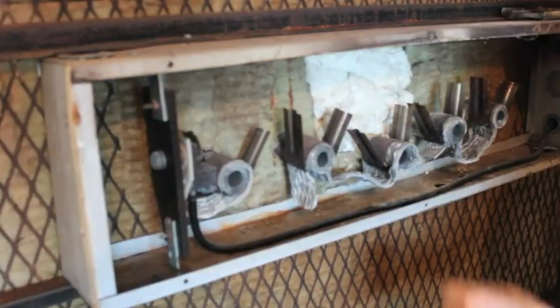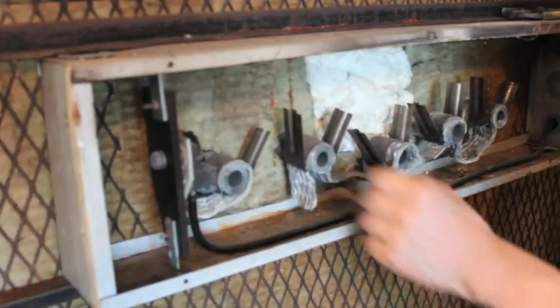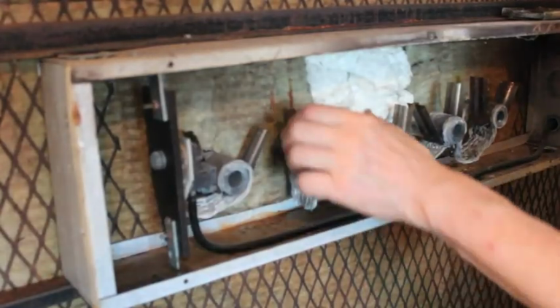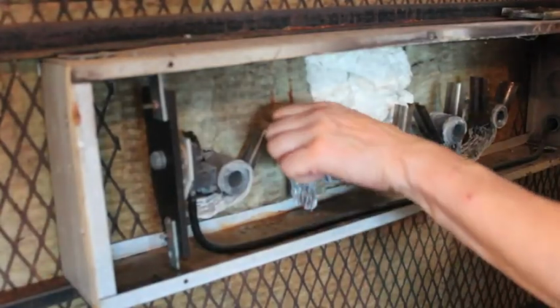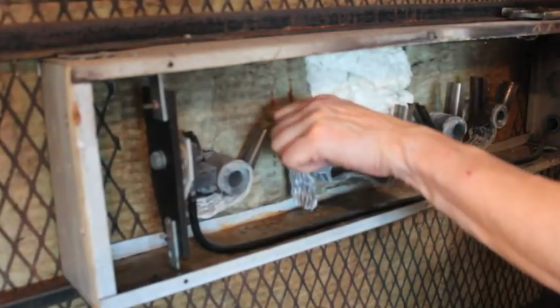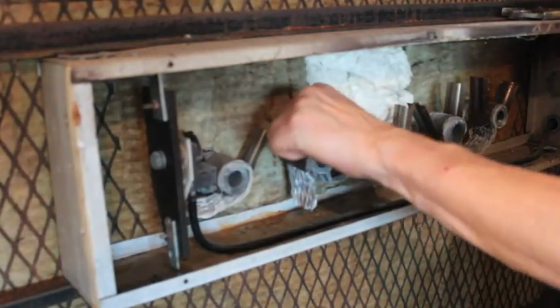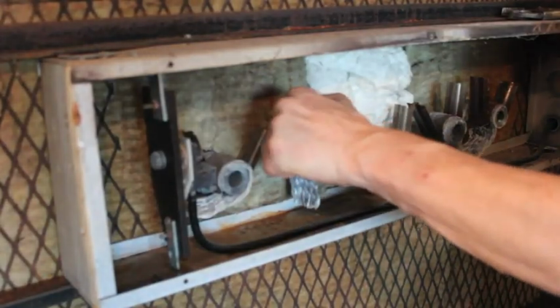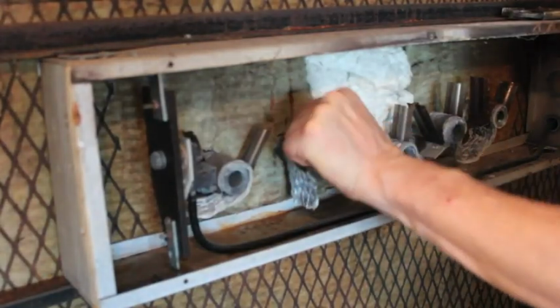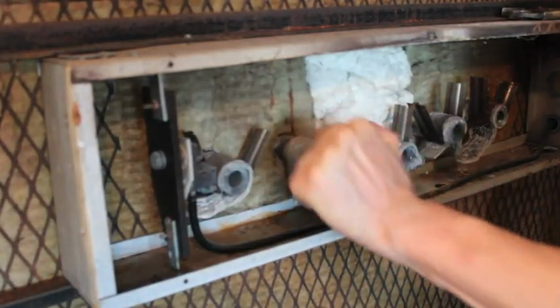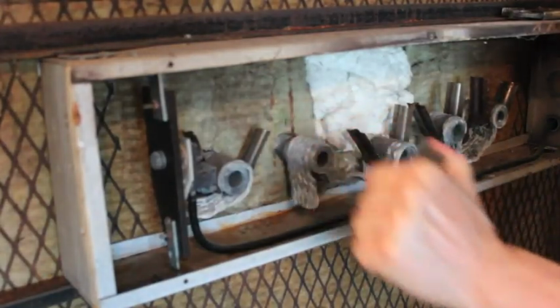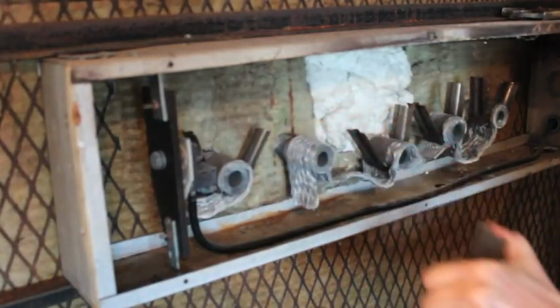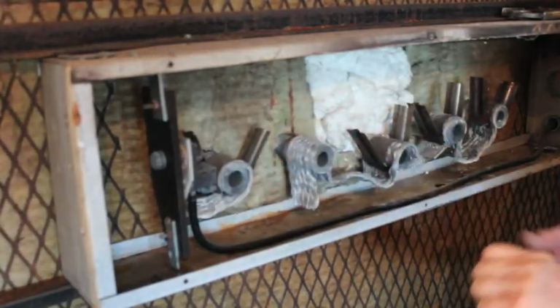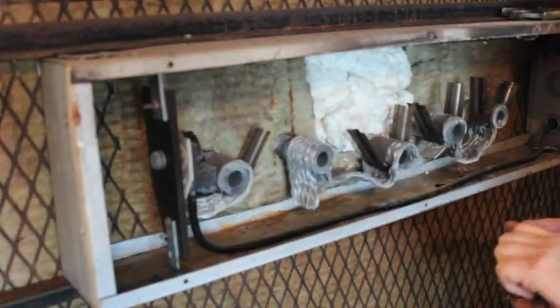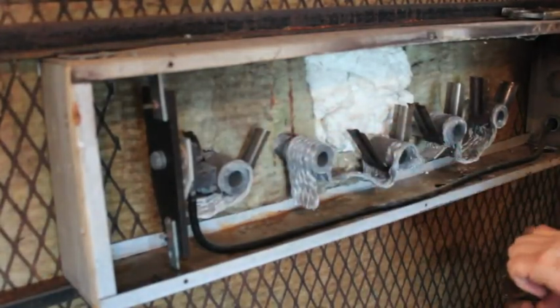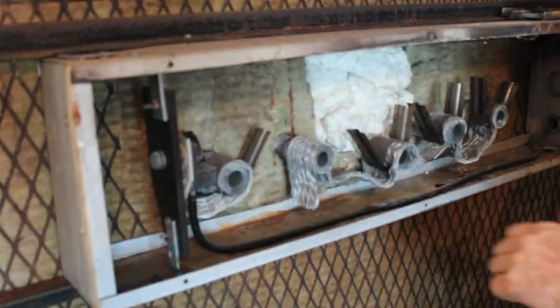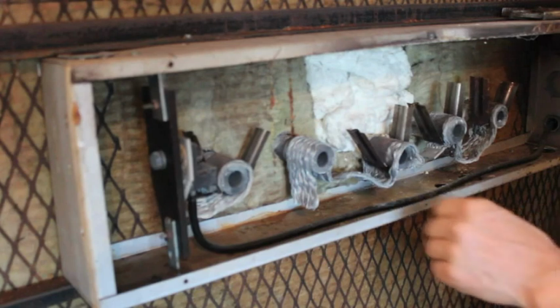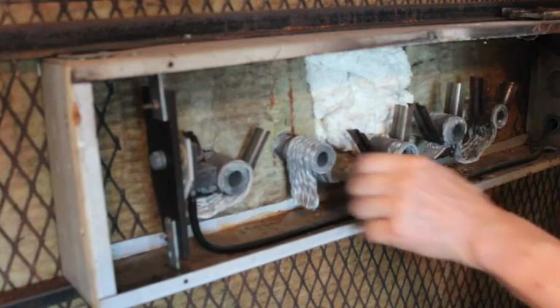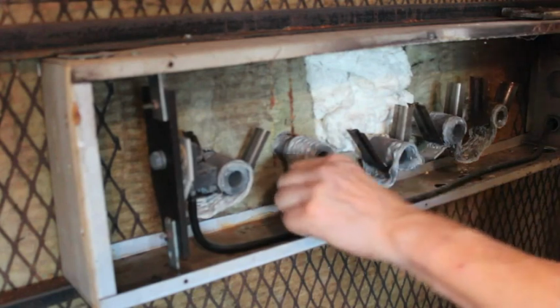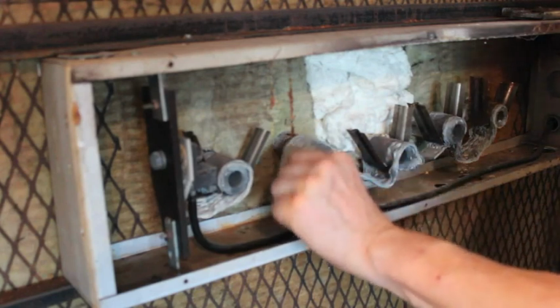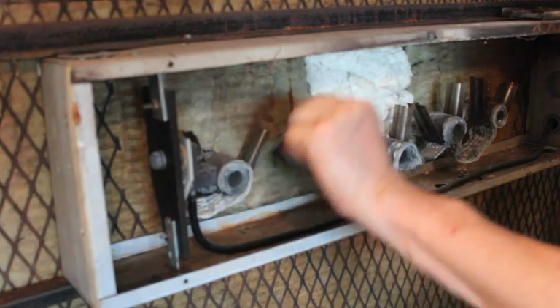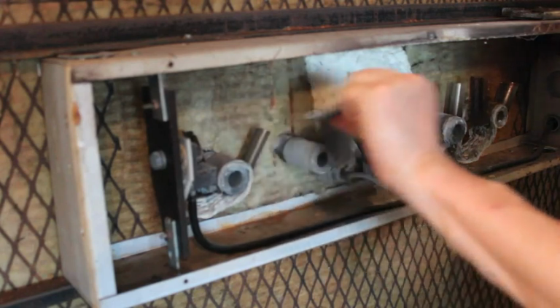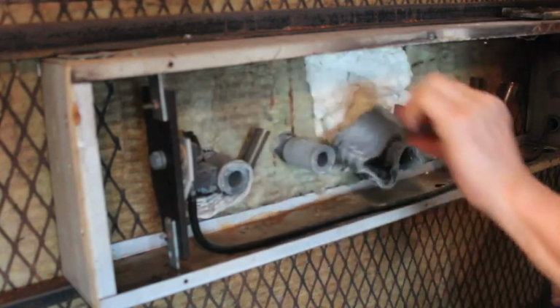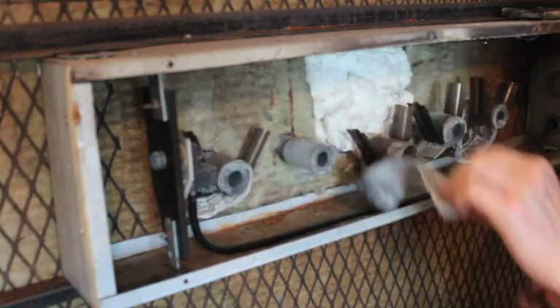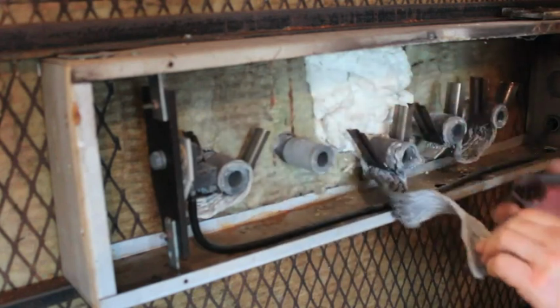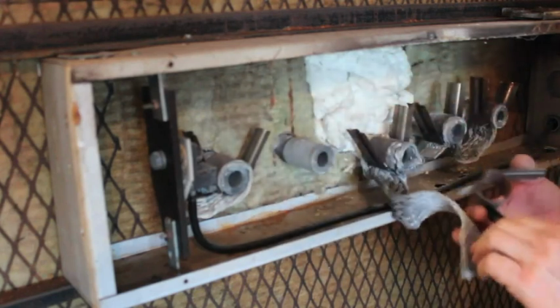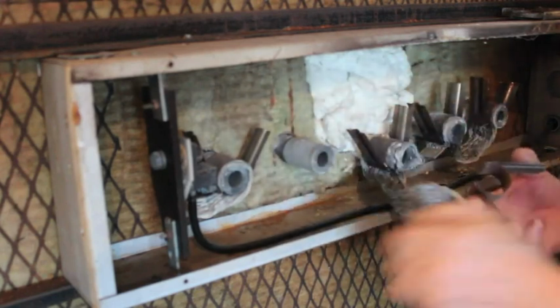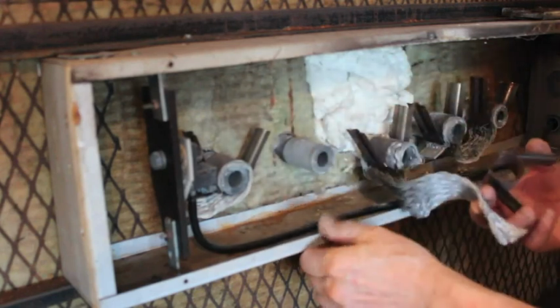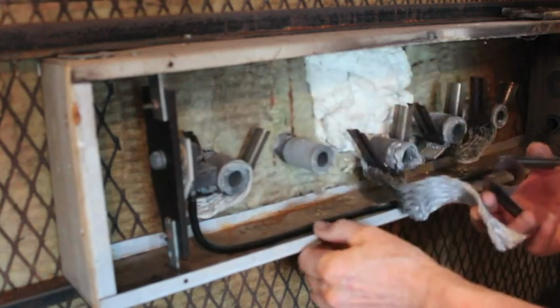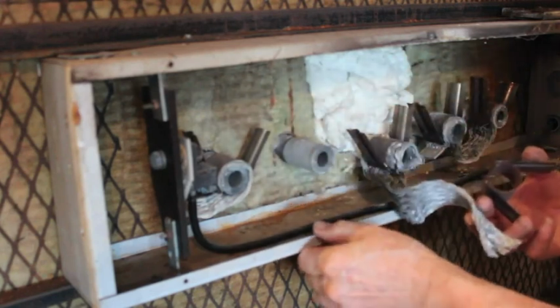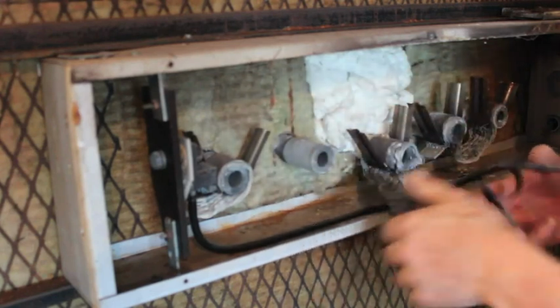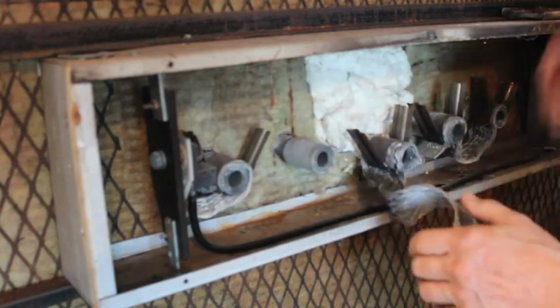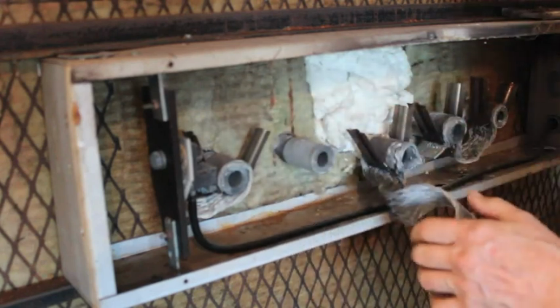Now that I've rolled it out, I can pull out the elements and take off the electrical boxes.